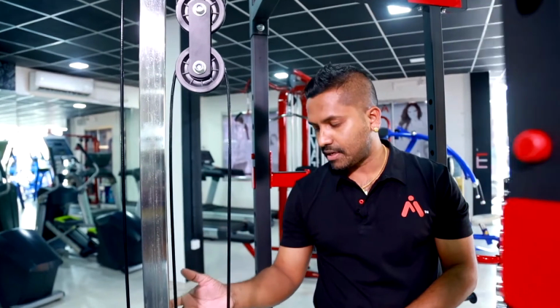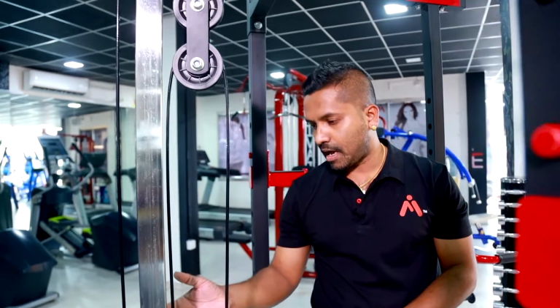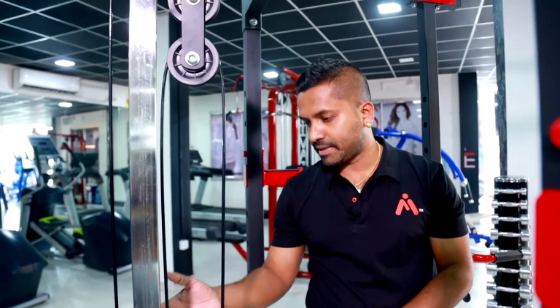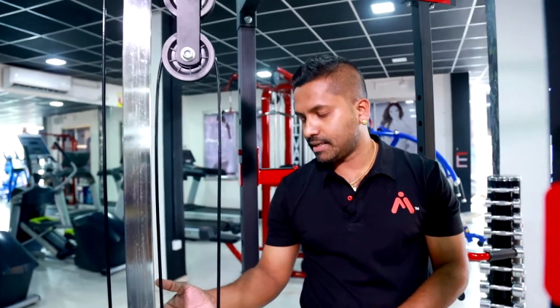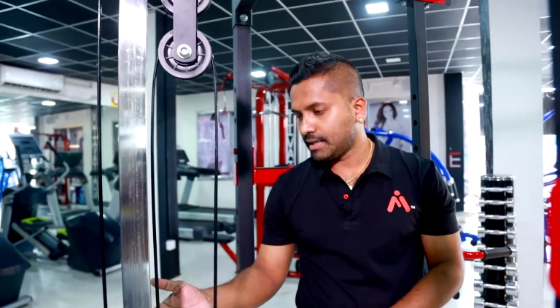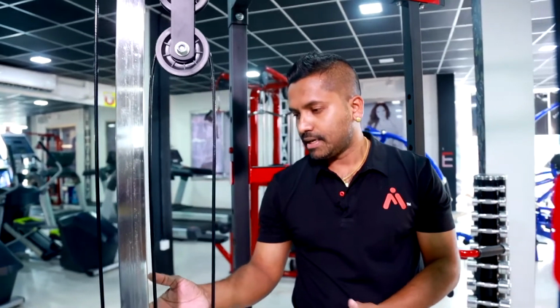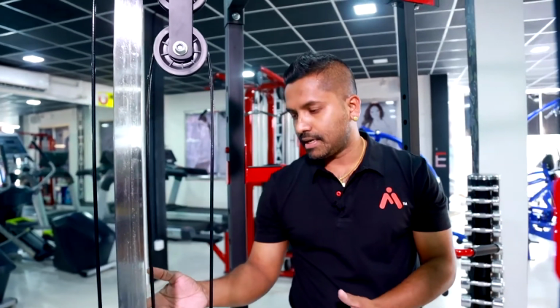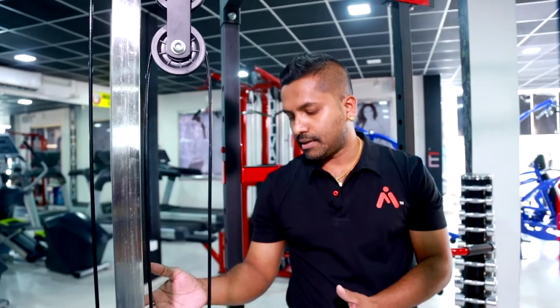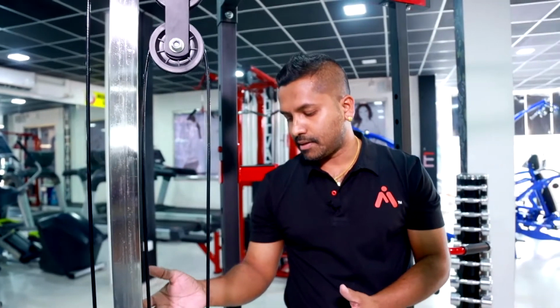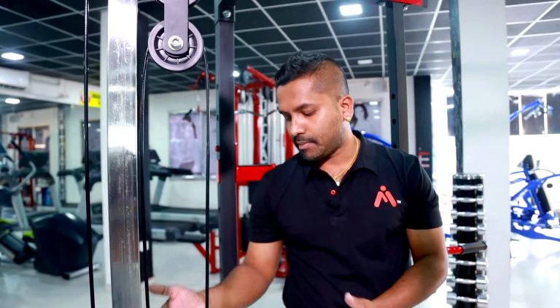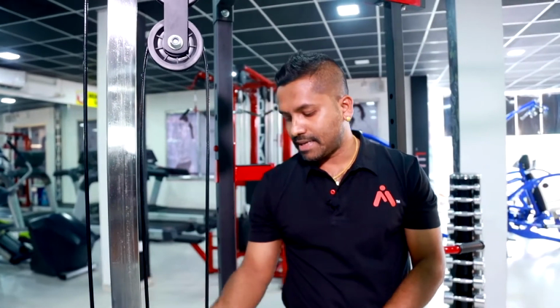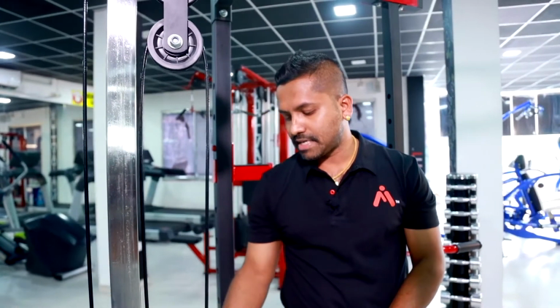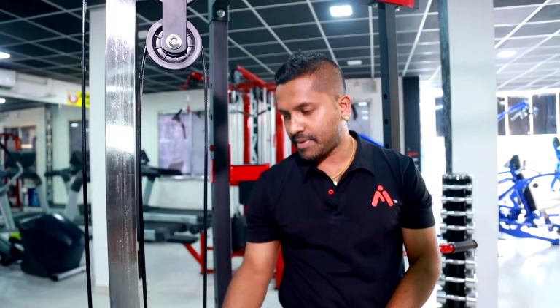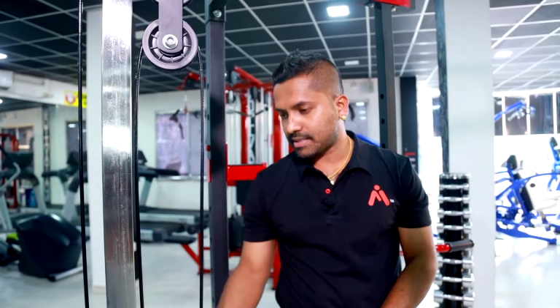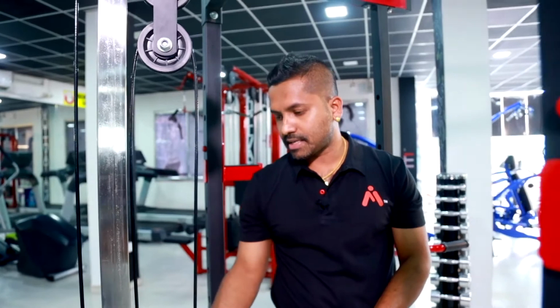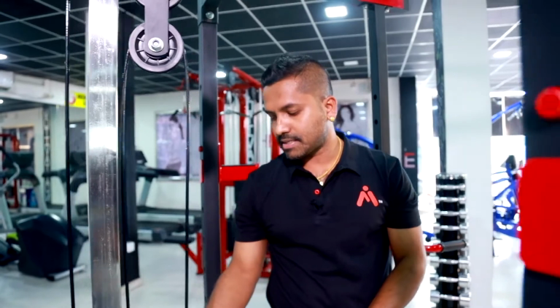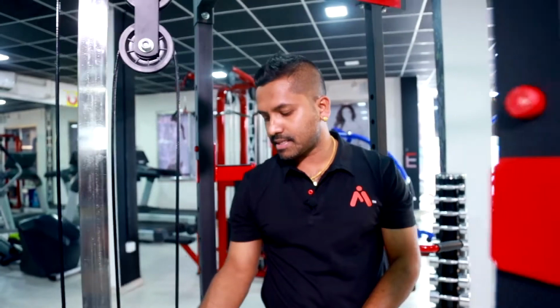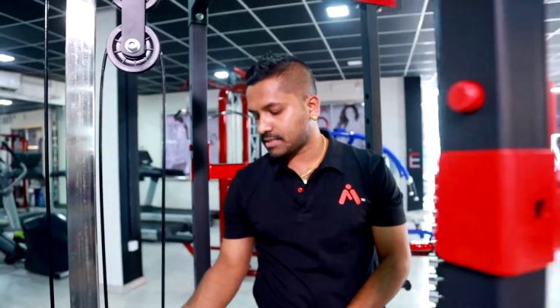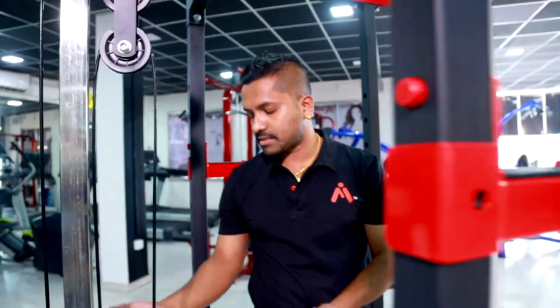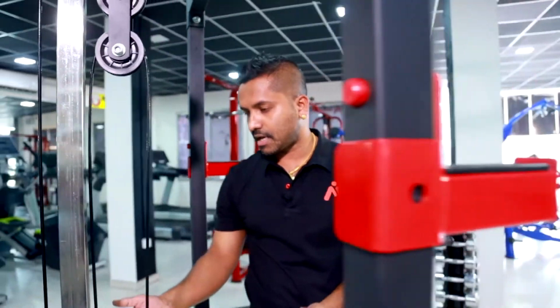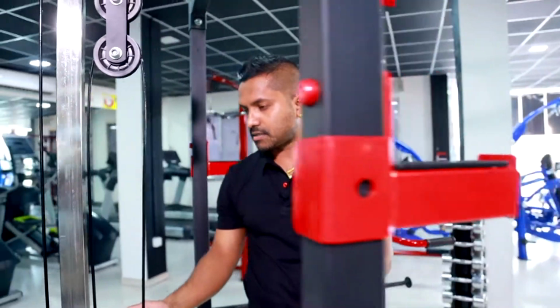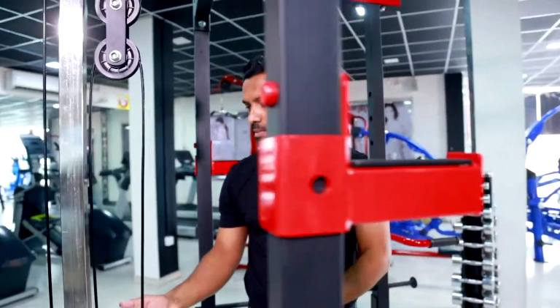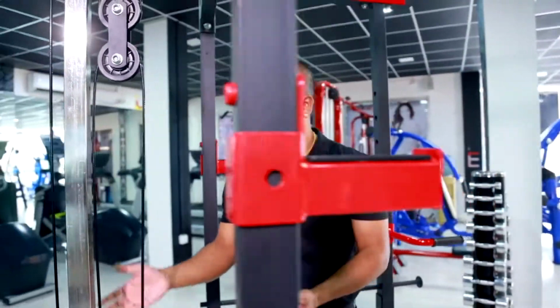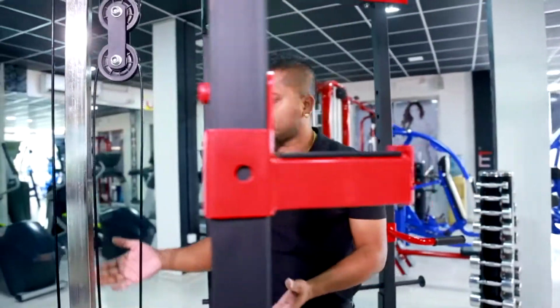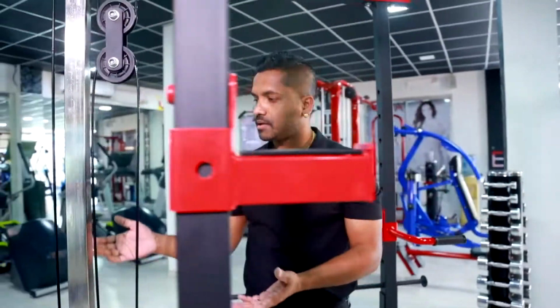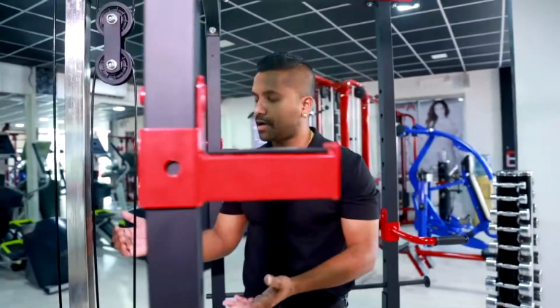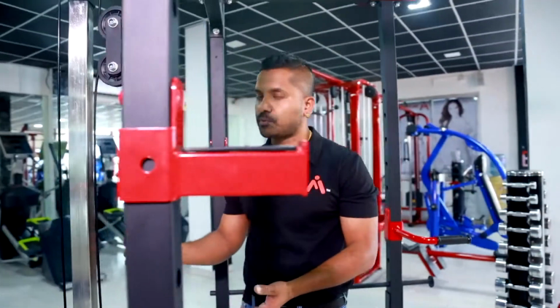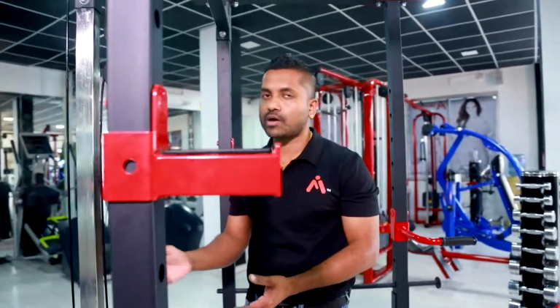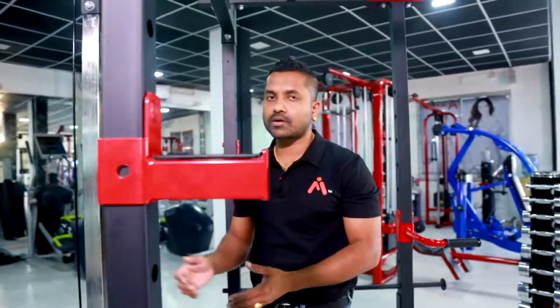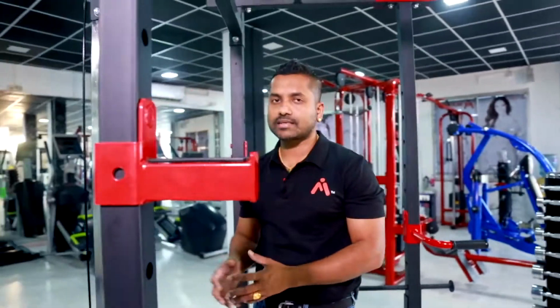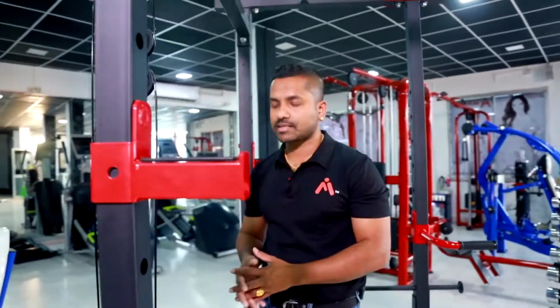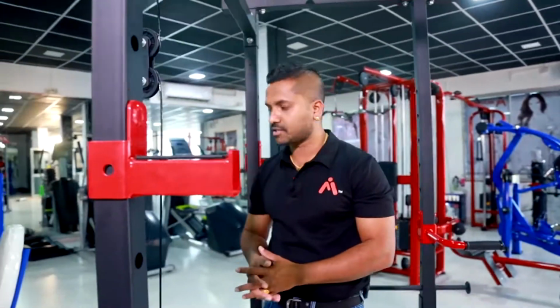This is a bicep exercise, tricep, and lat pull-down exercise setup.